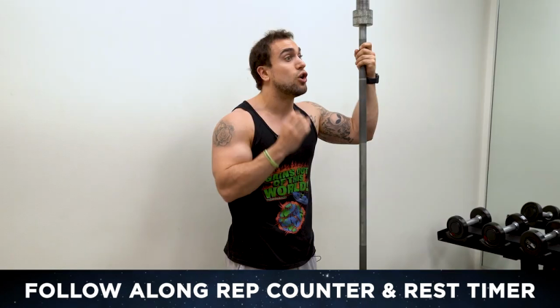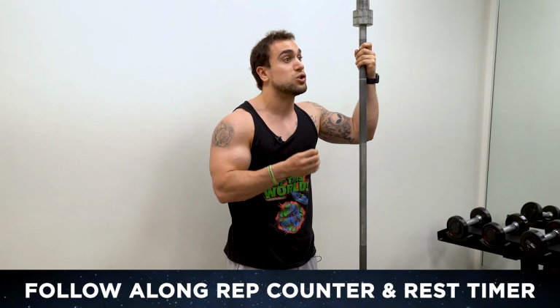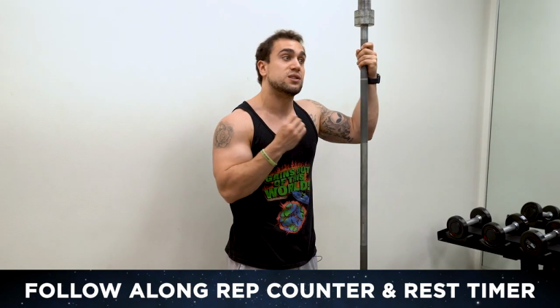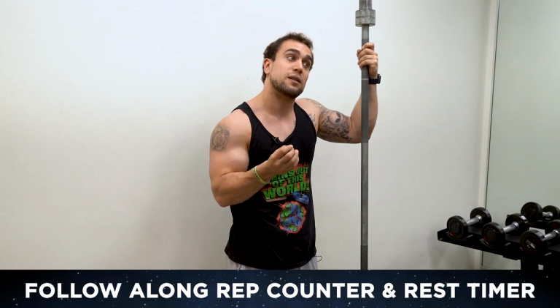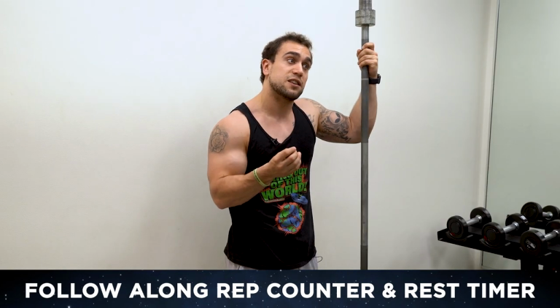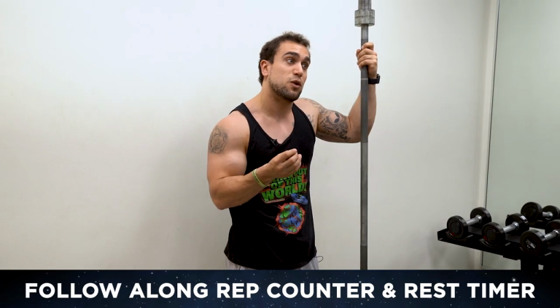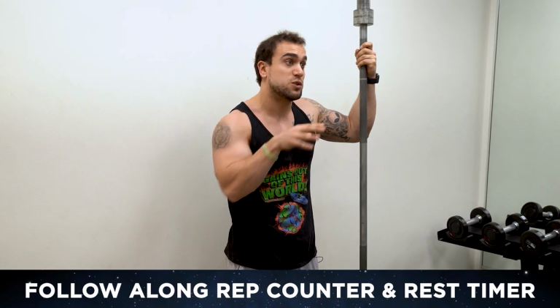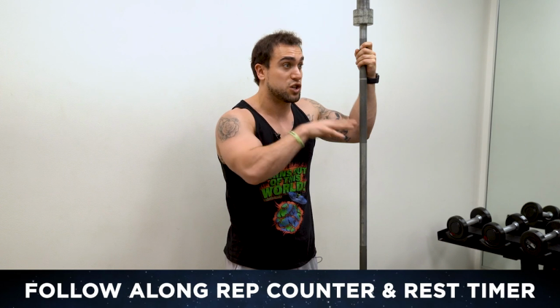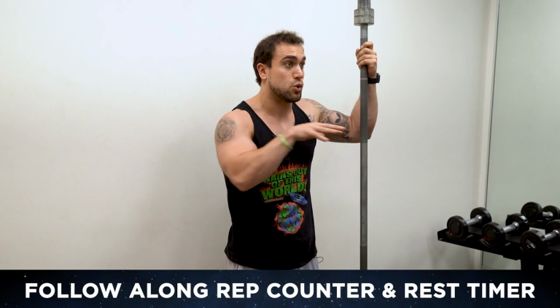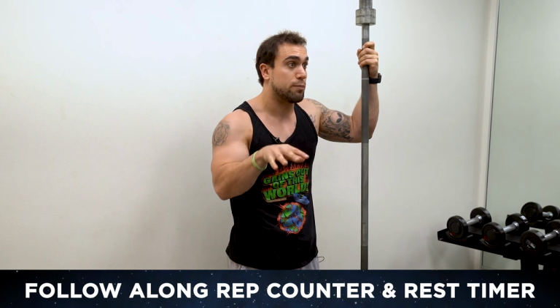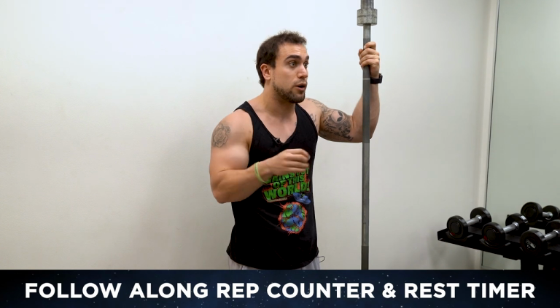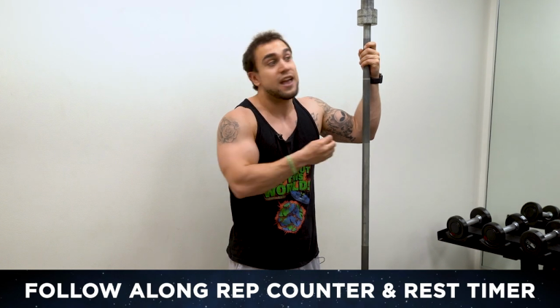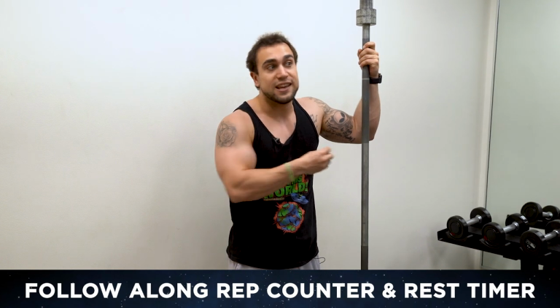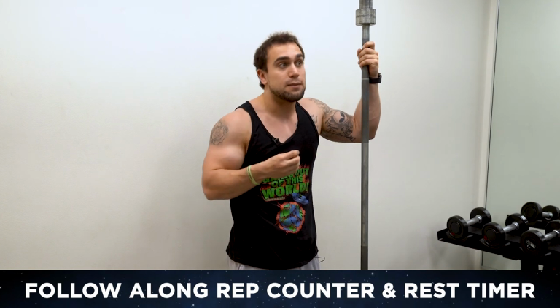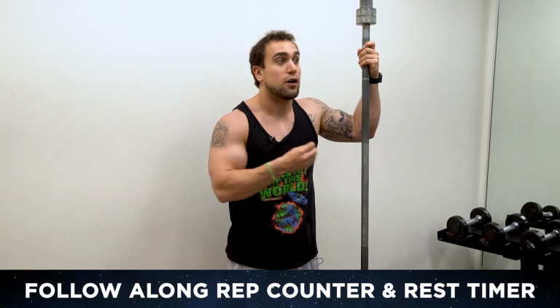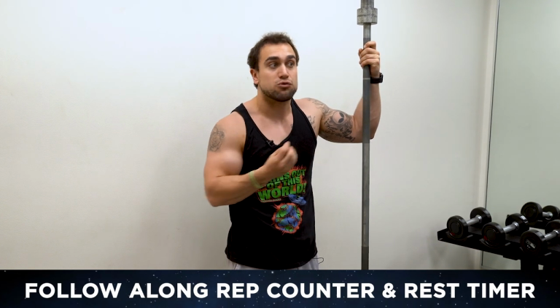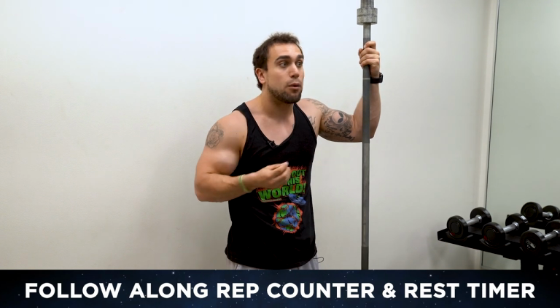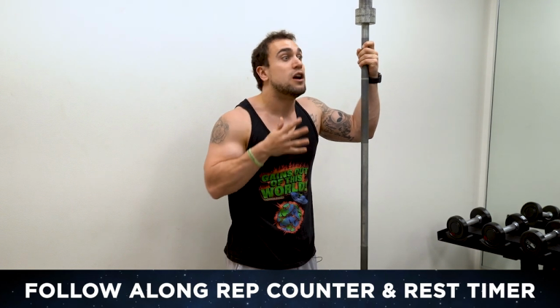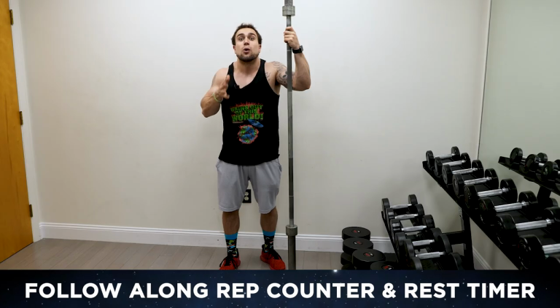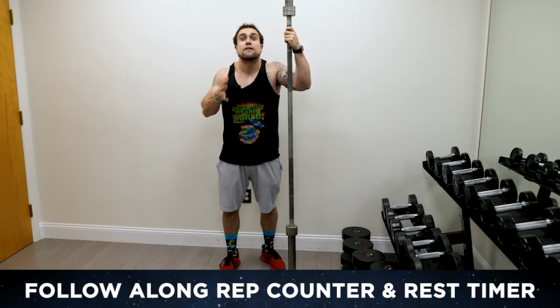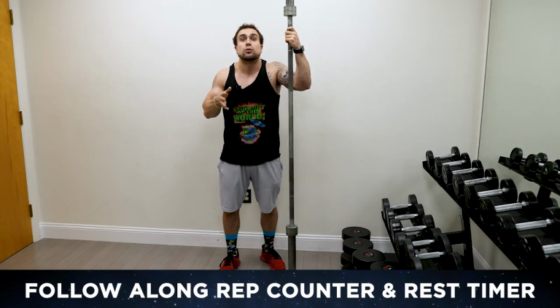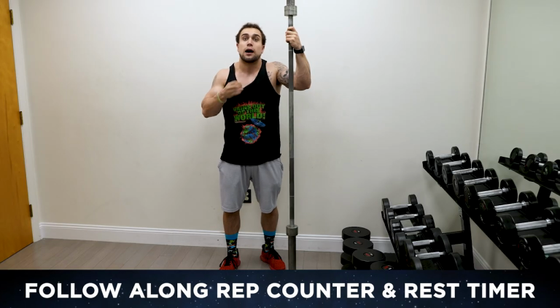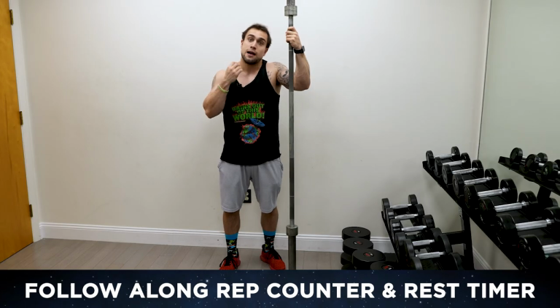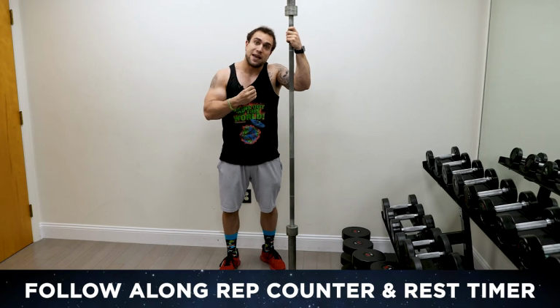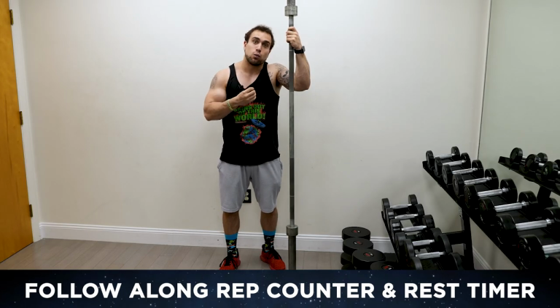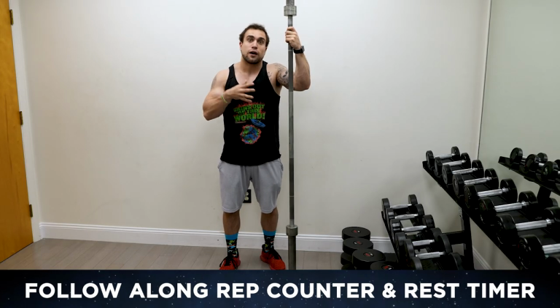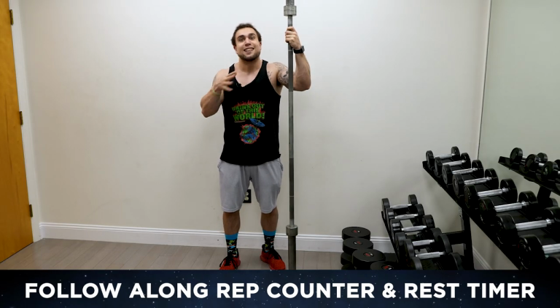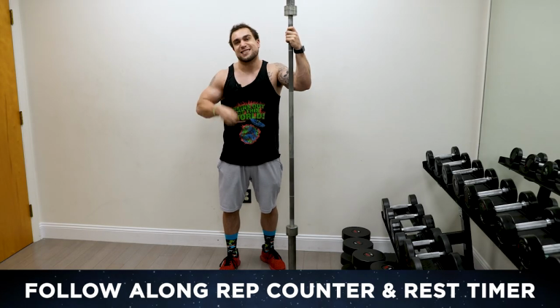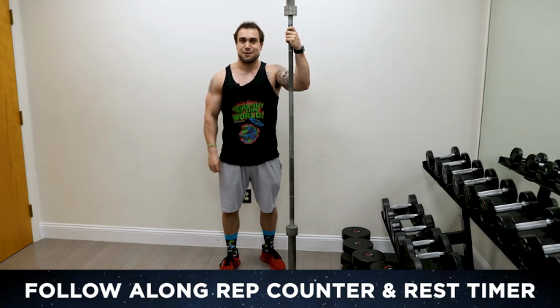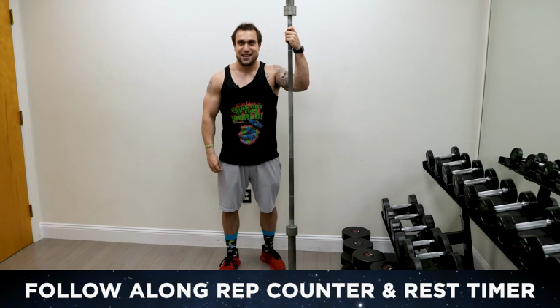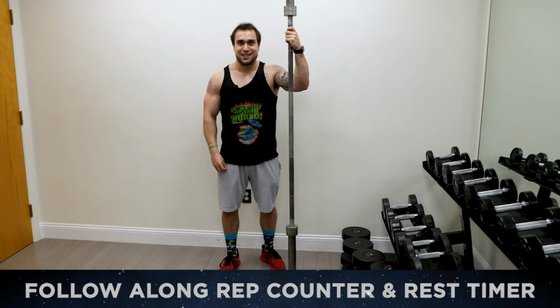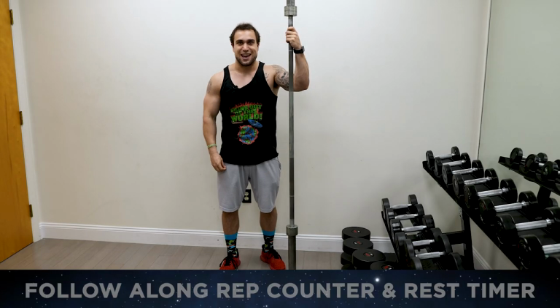You can also simulate these movements with a shorter bar, an easy bar, a straight bar — whatever you got, make it work. Let's get them gains together.